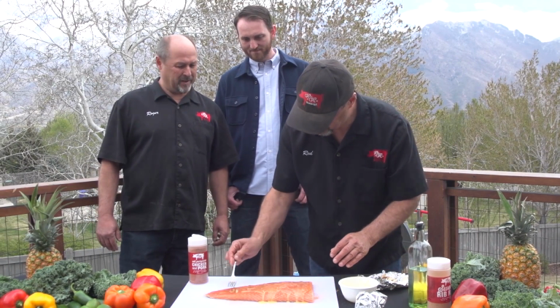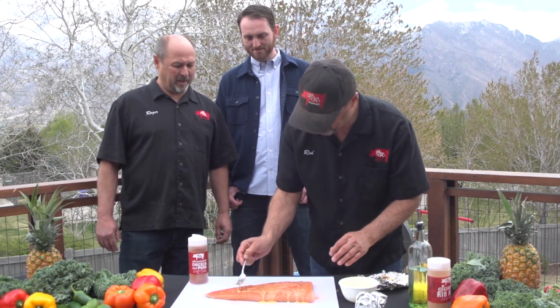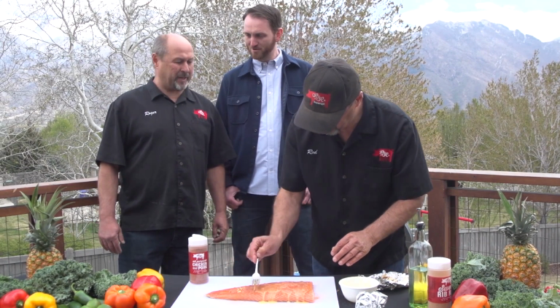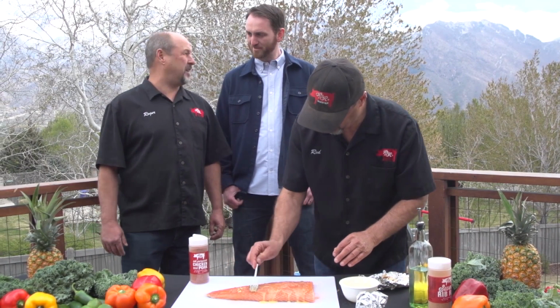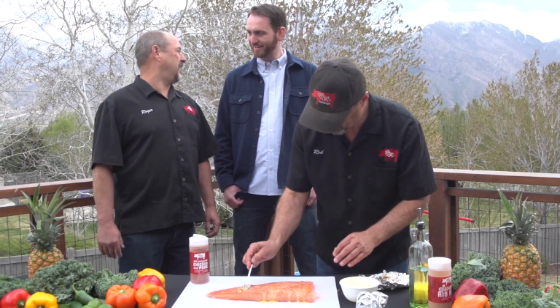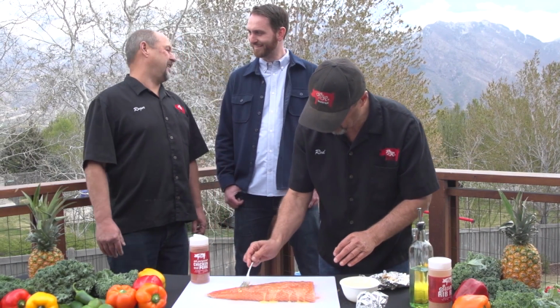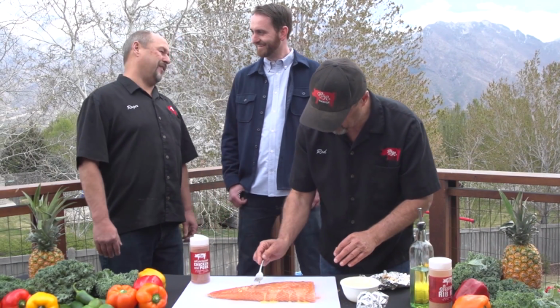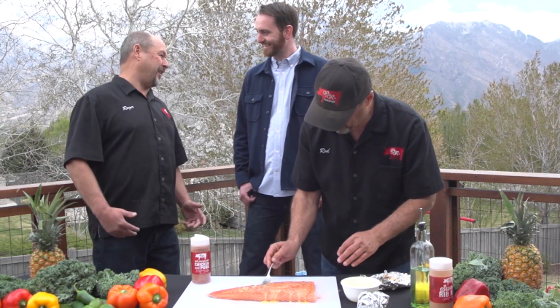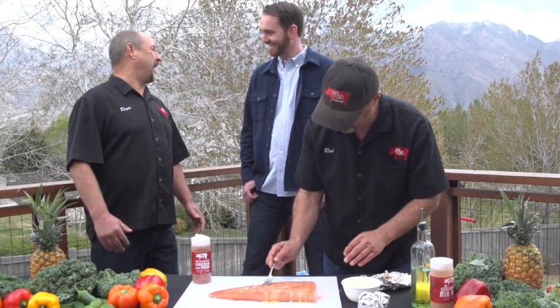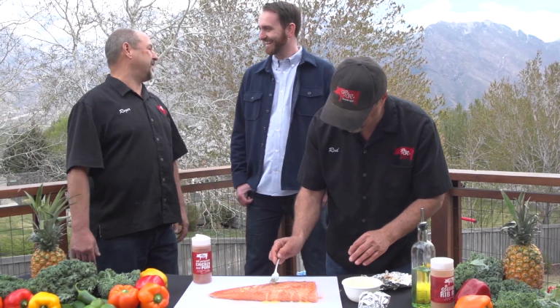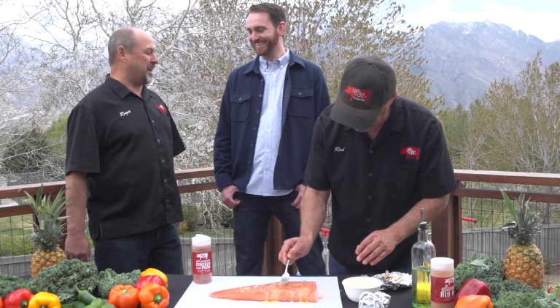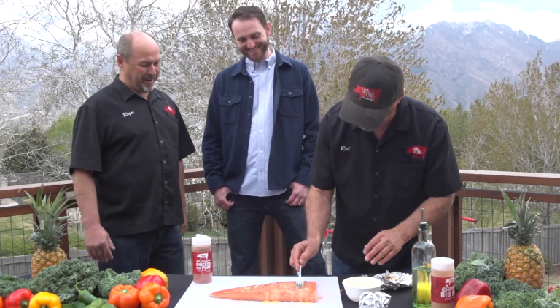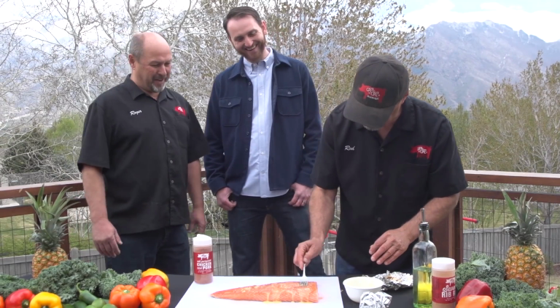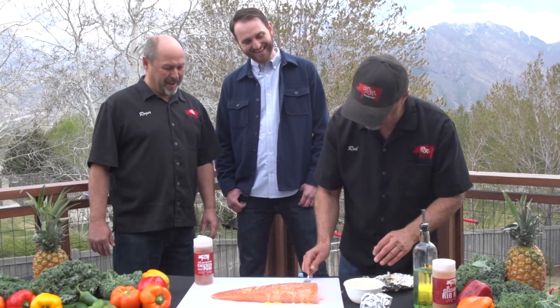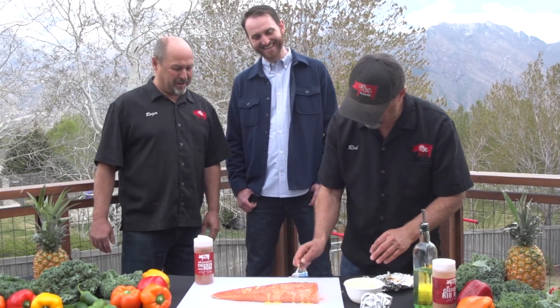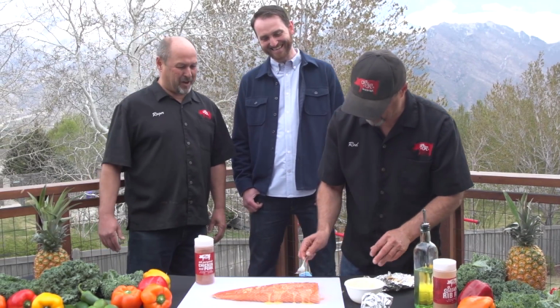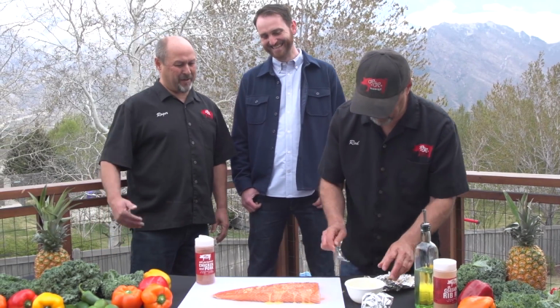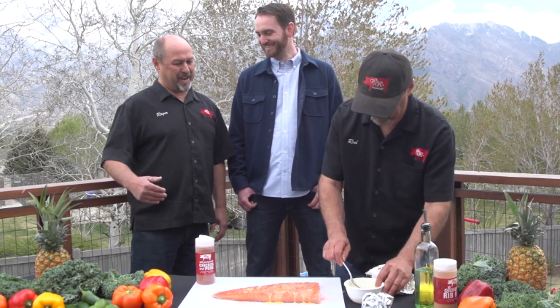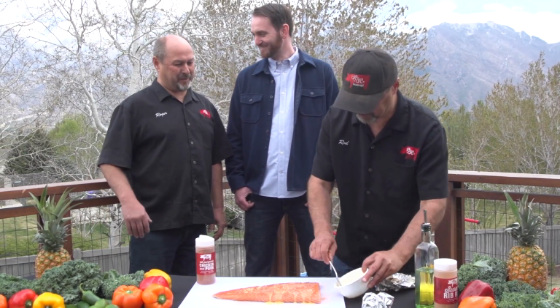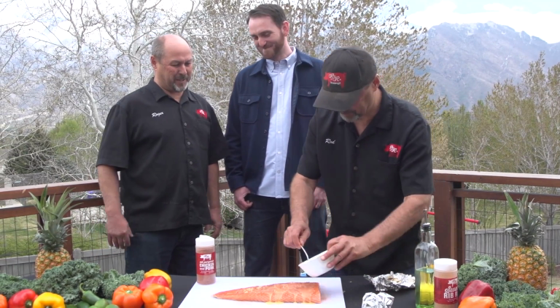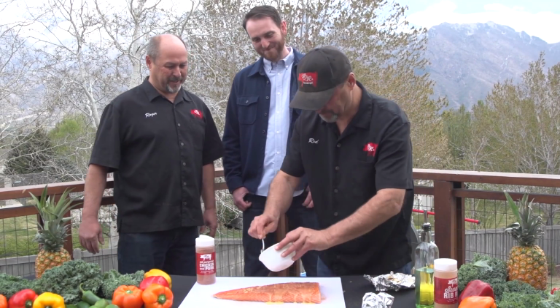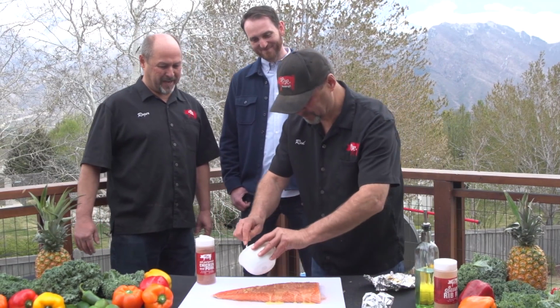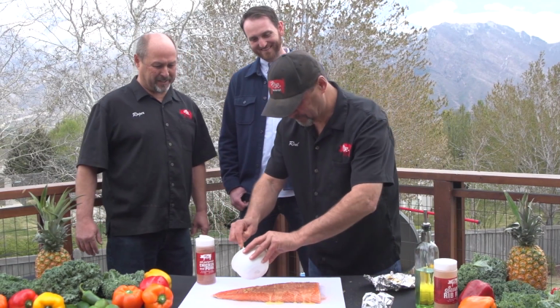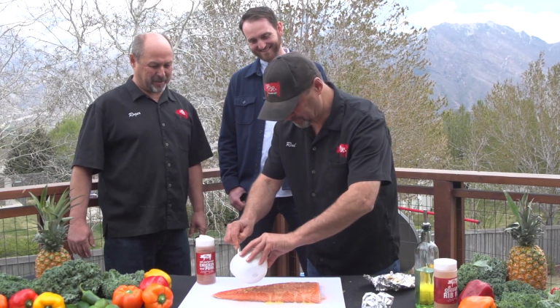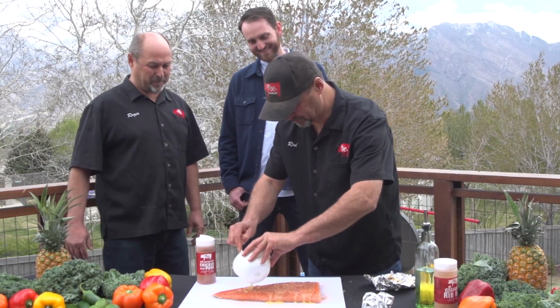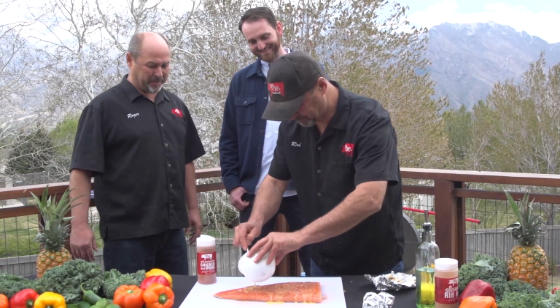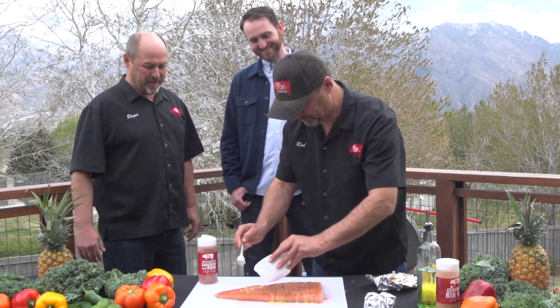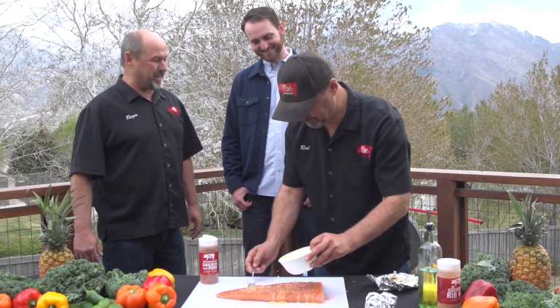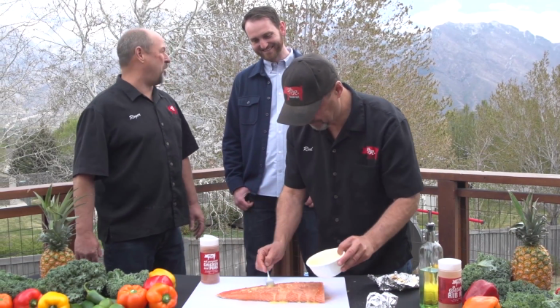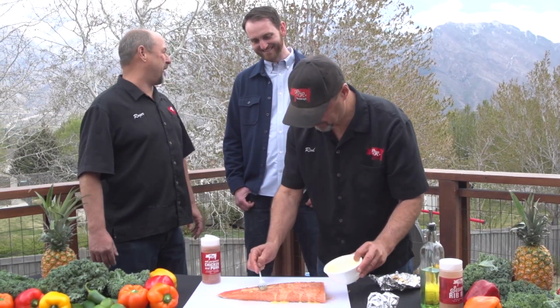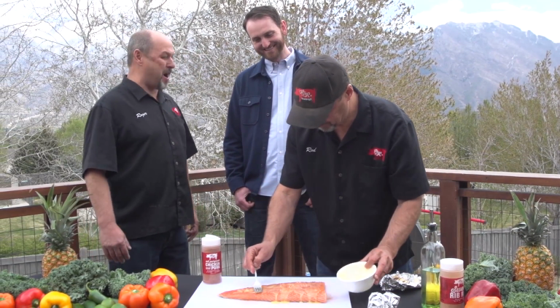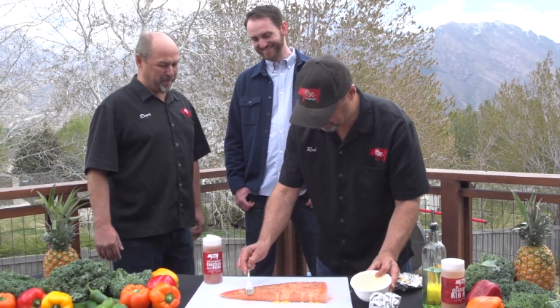How does he feel about that? Oh, he loves it. A cook always likes it when someone steals their recipe — there's like no better compliment.